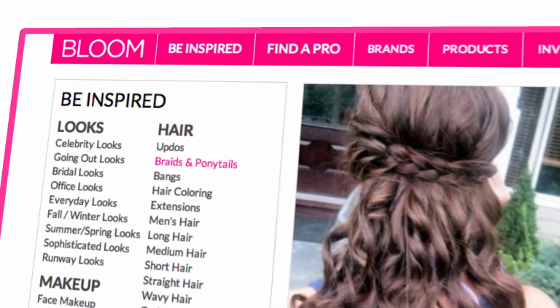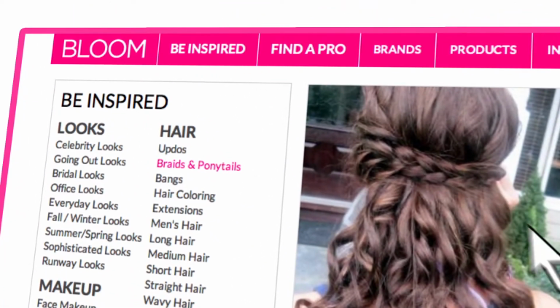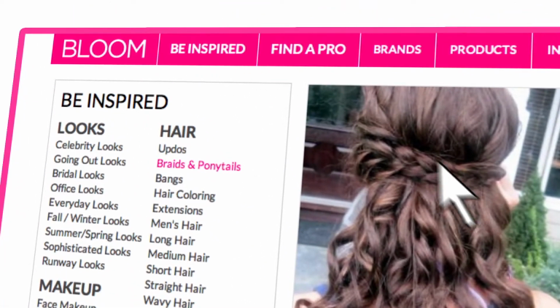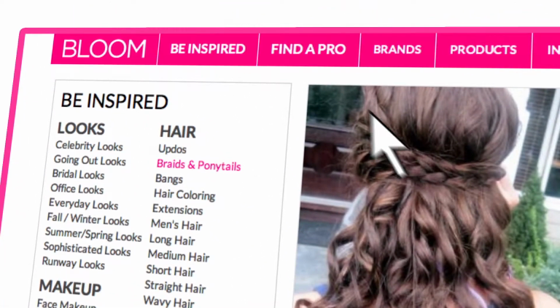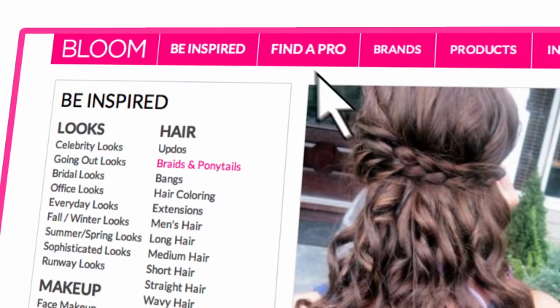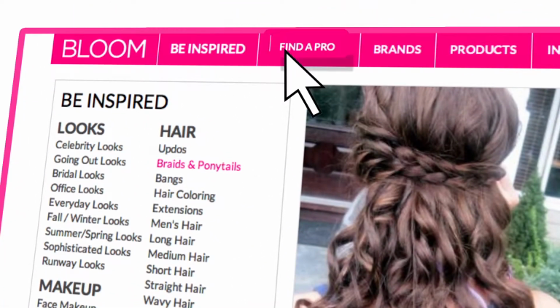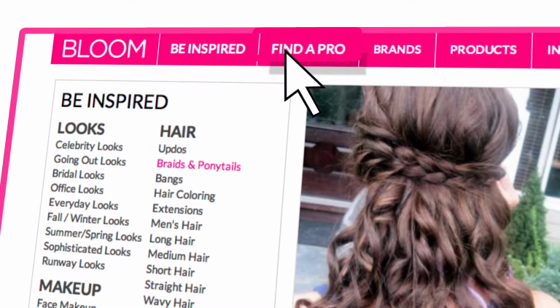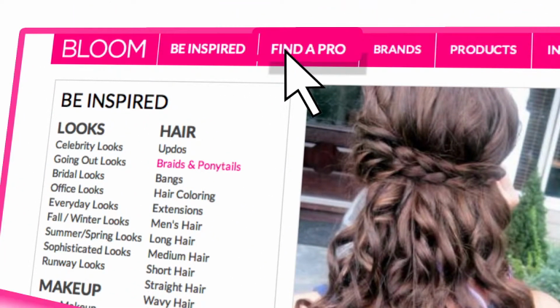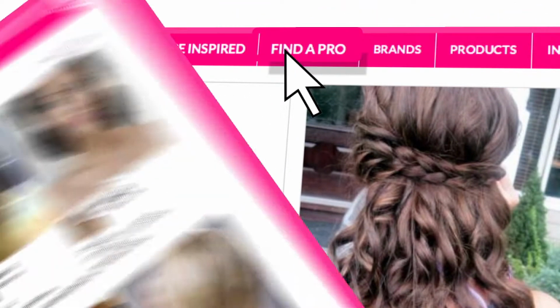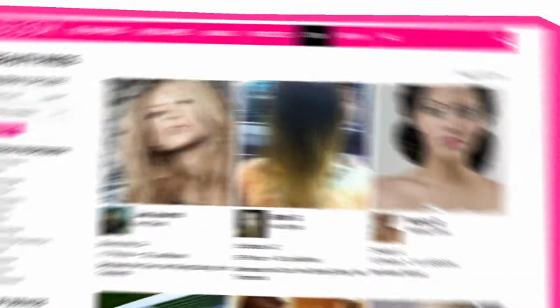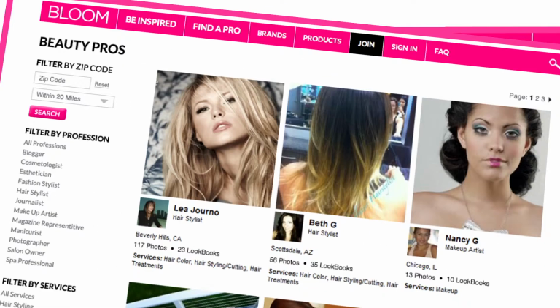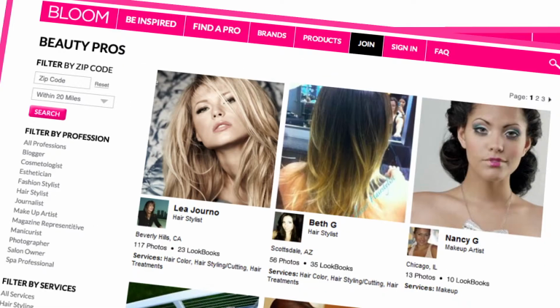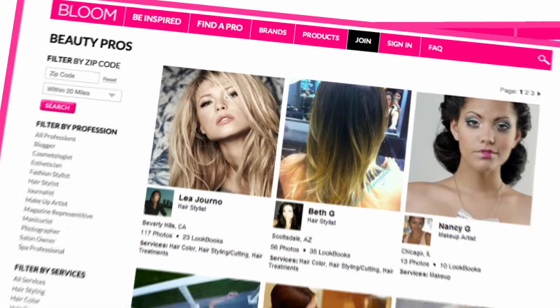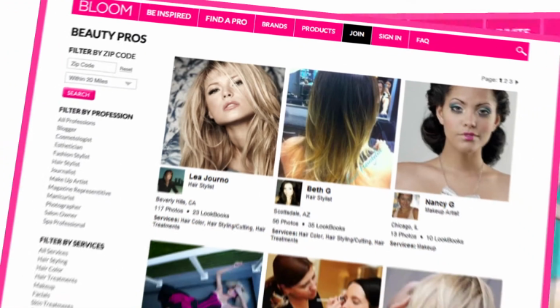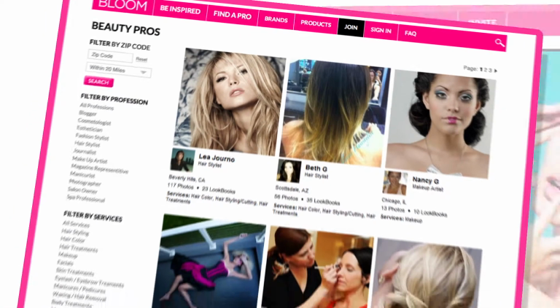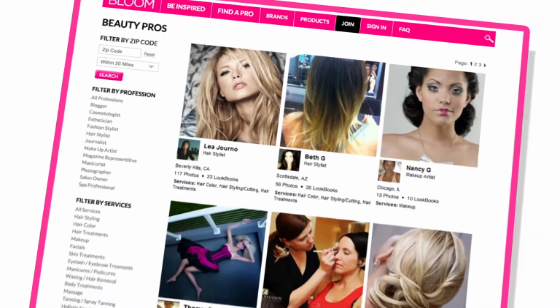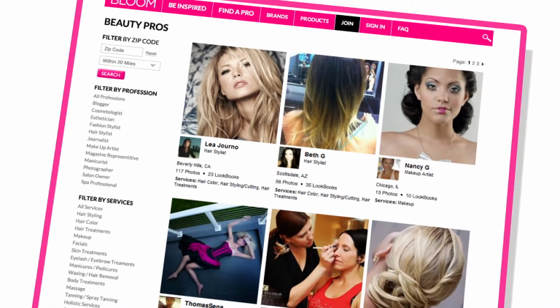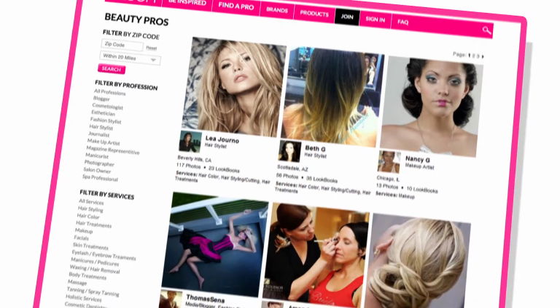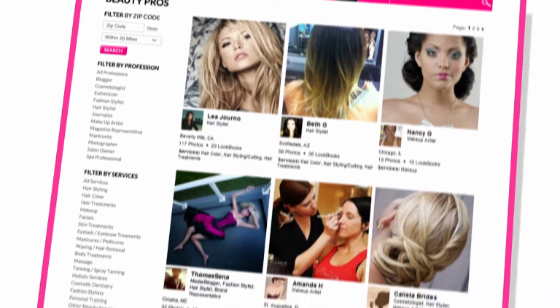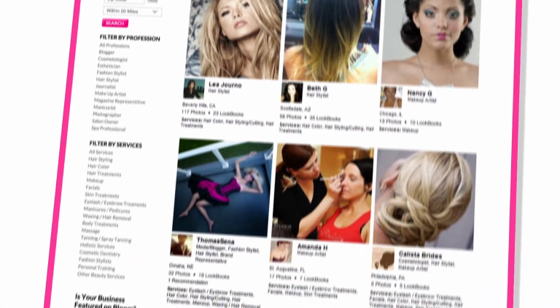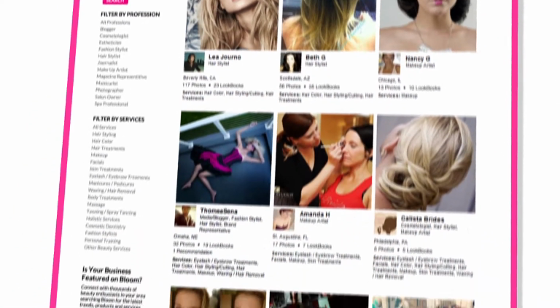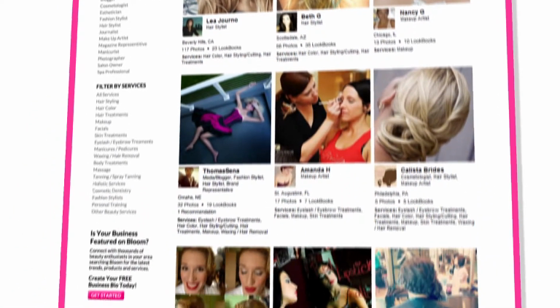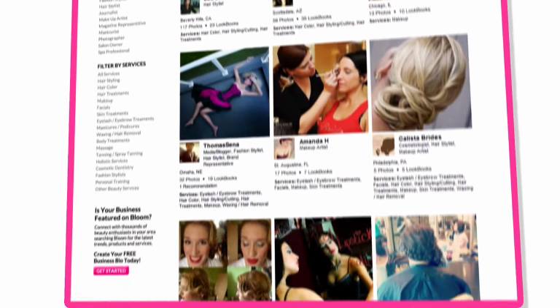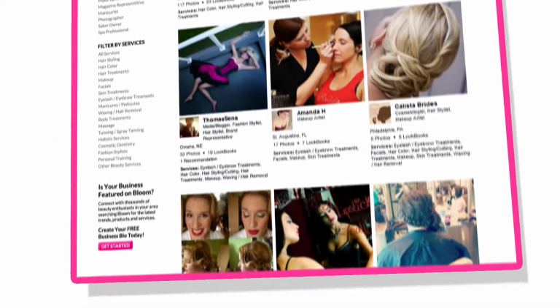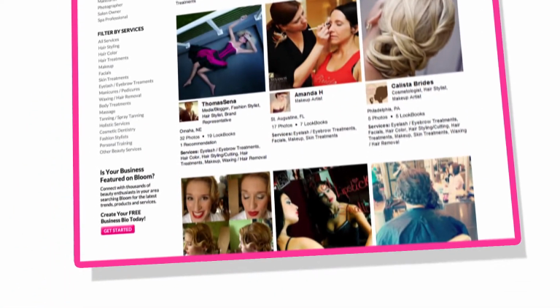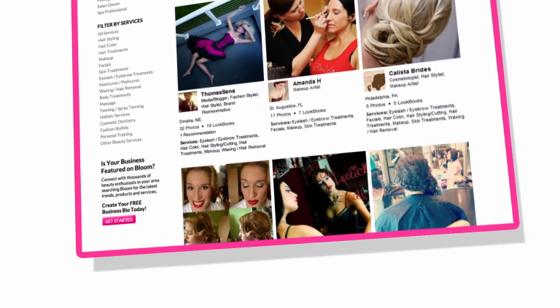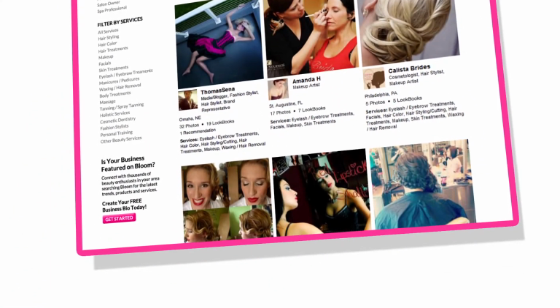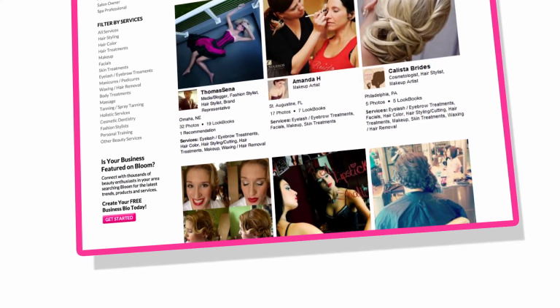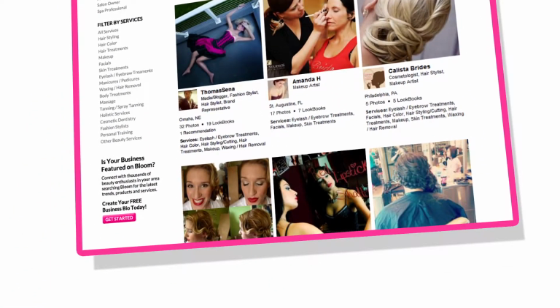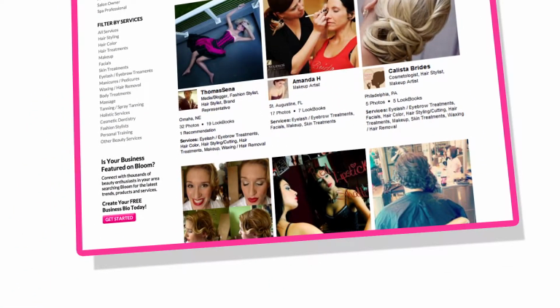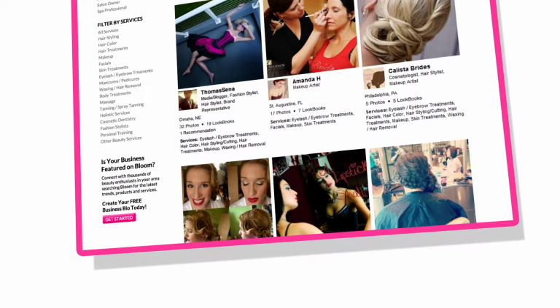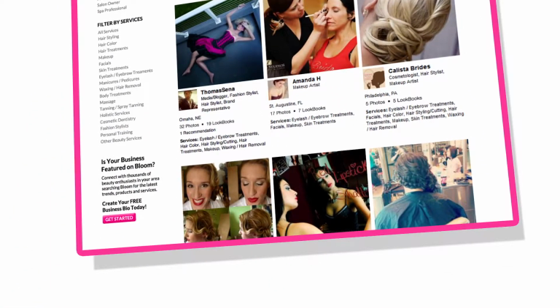The better your digital portfolio, the more exposure you'll get. Here's how to get started.